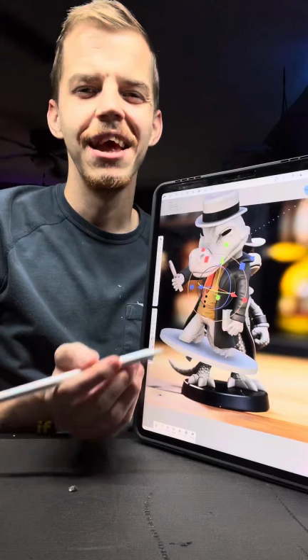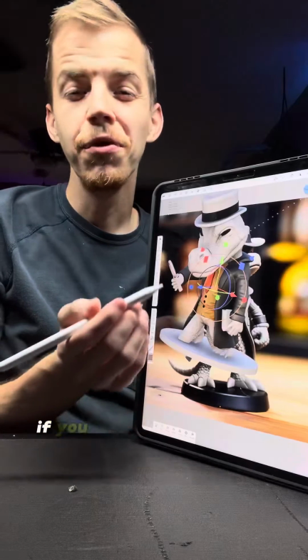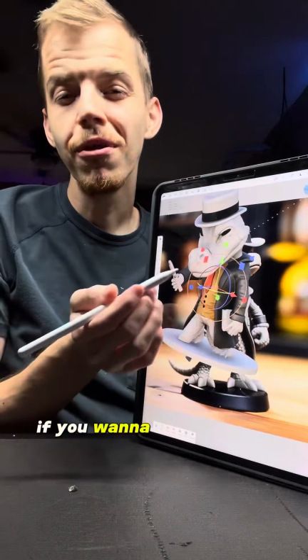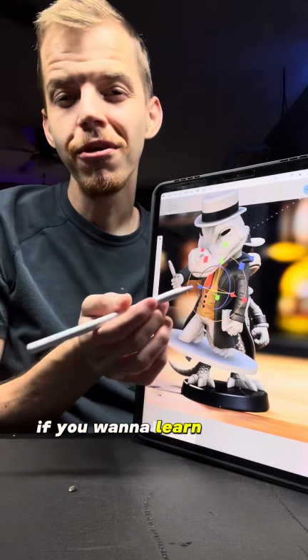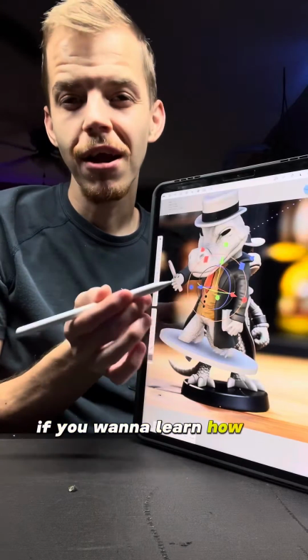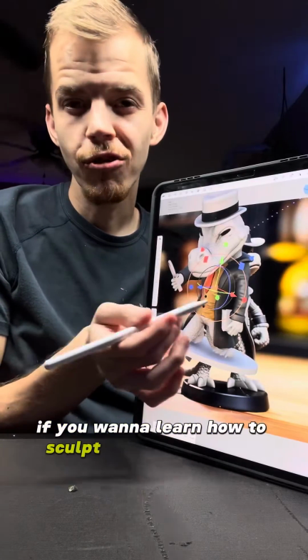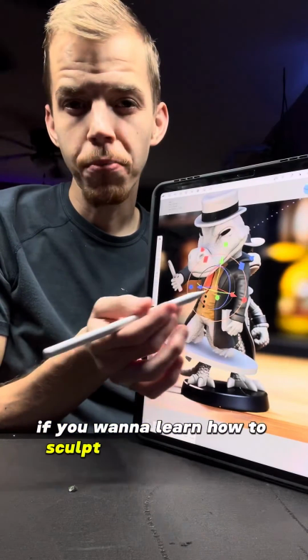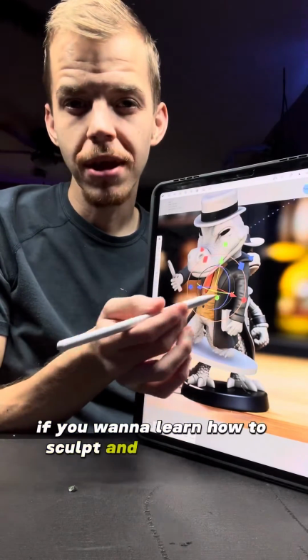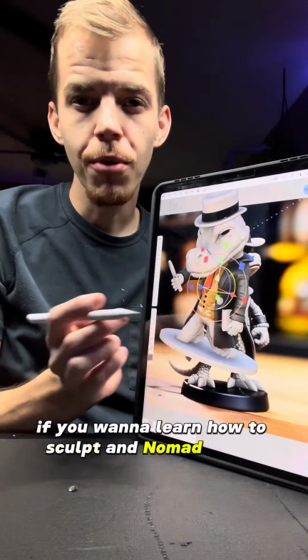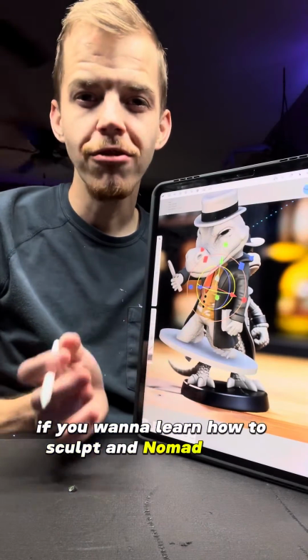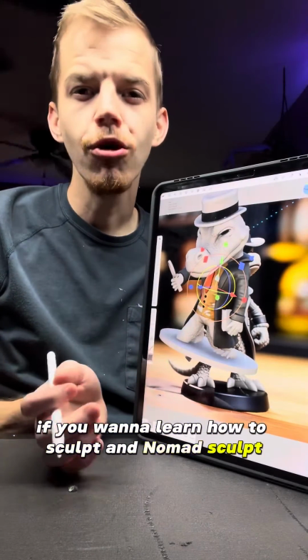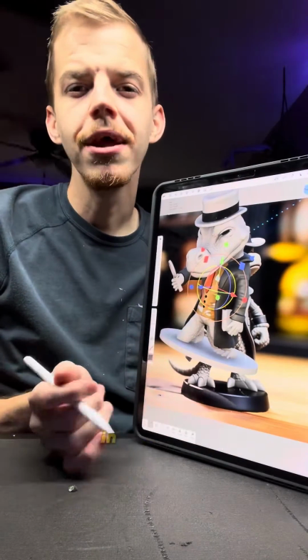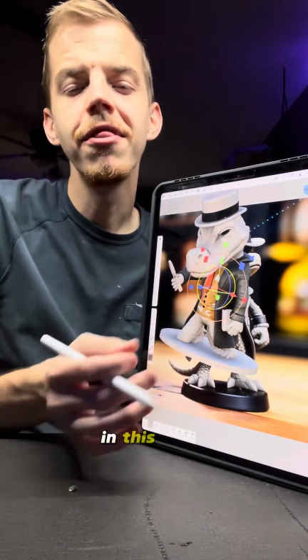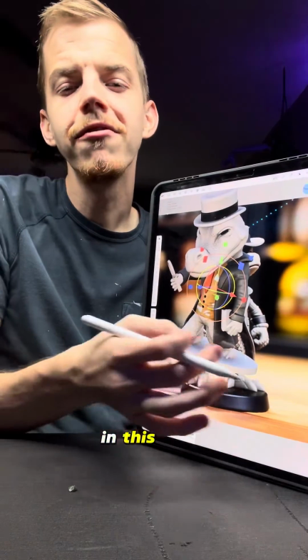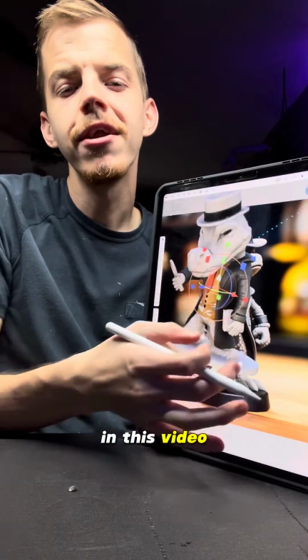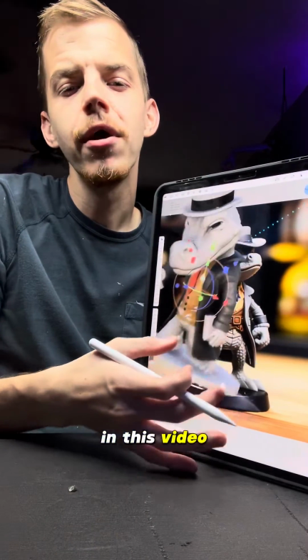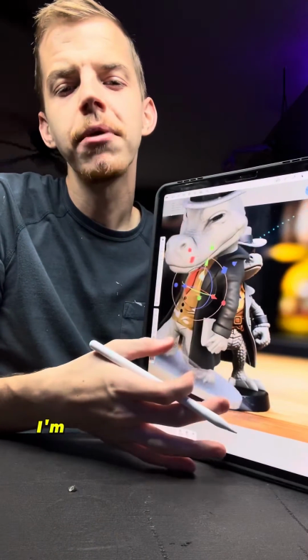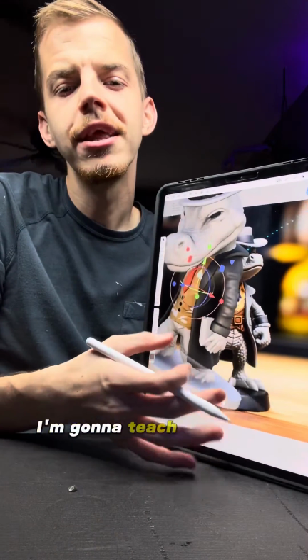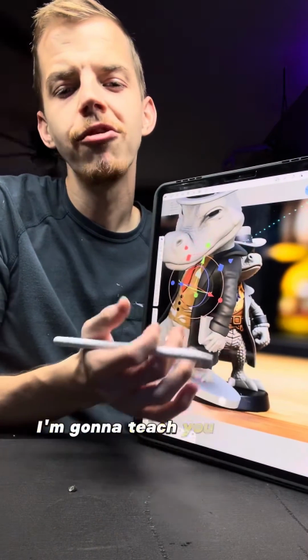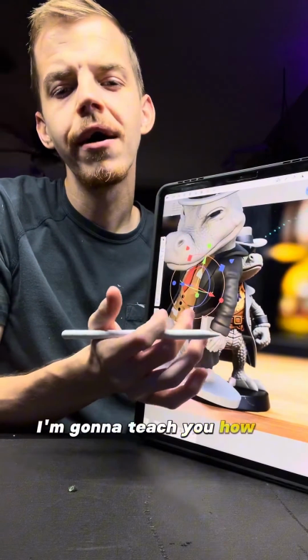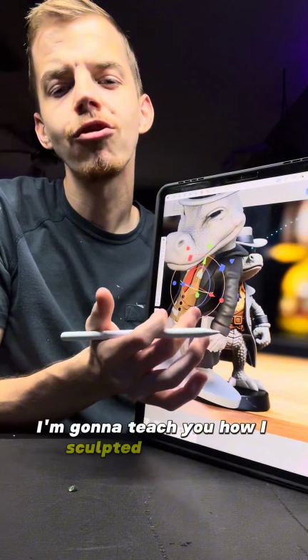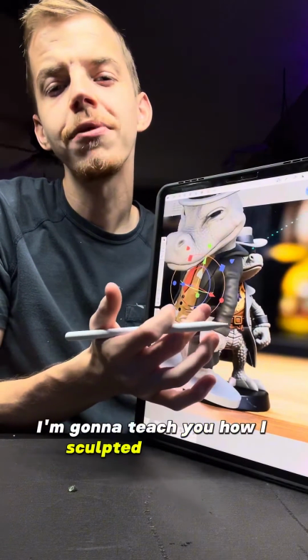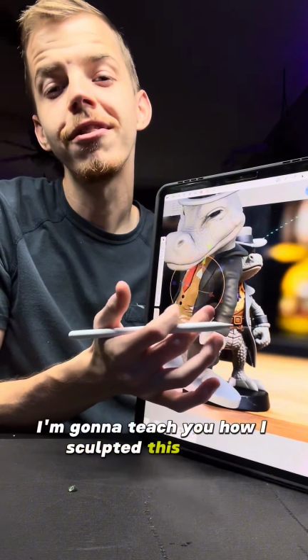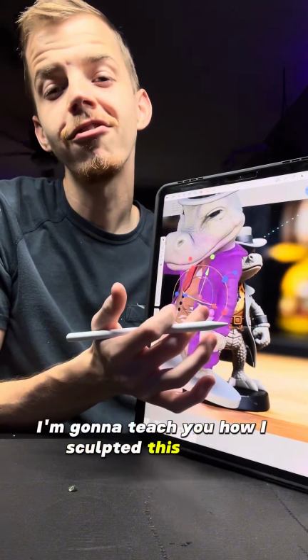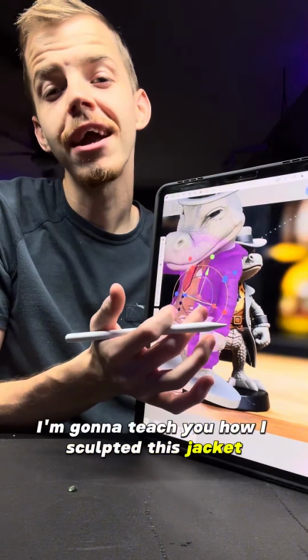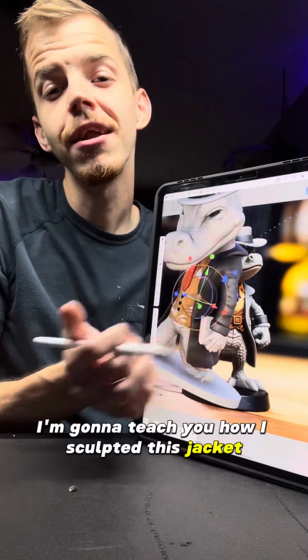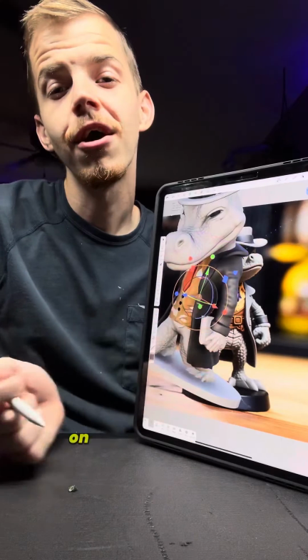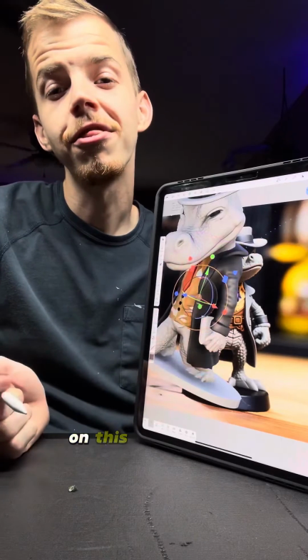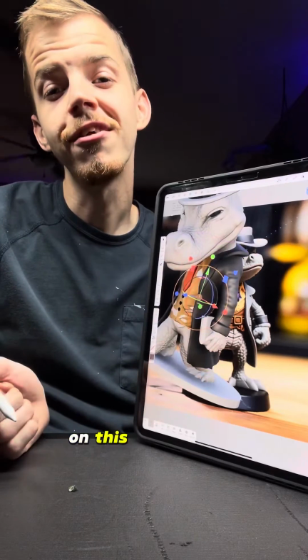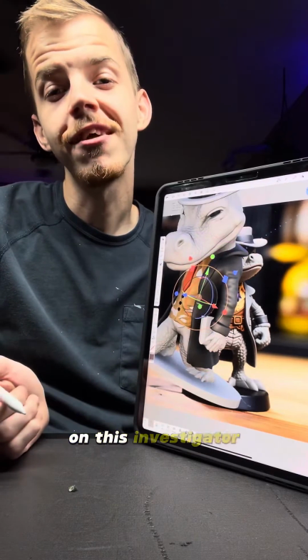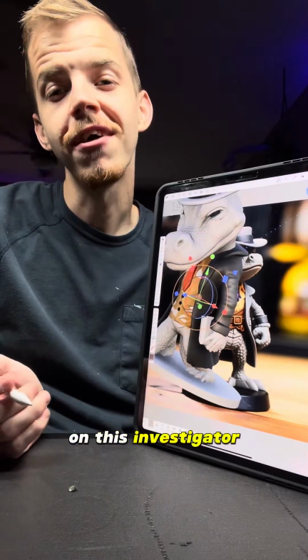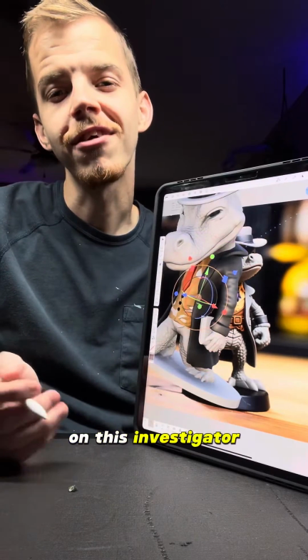If you want to learn how to sculpt in Nomad Sculpt, in this video I'm going to teach you how I sculpted this jacket on this investigator.